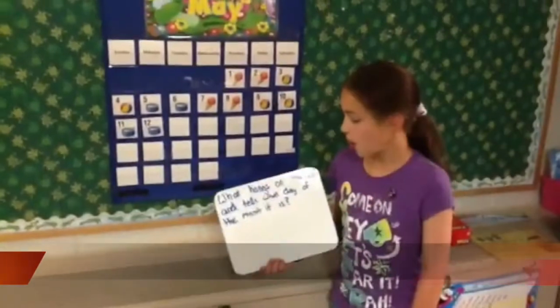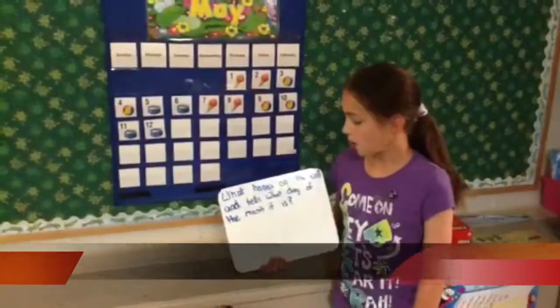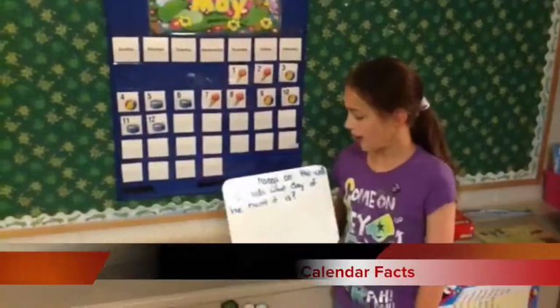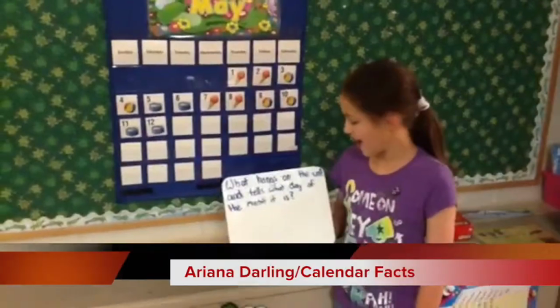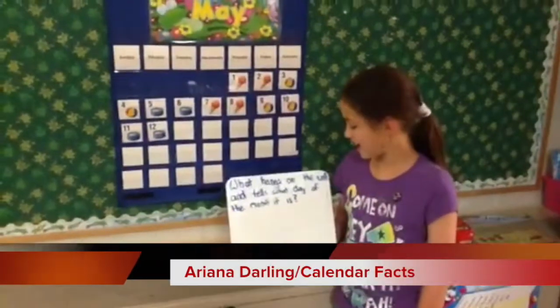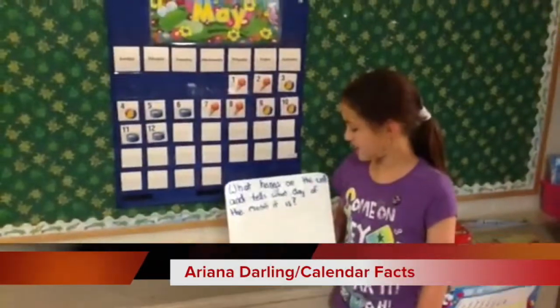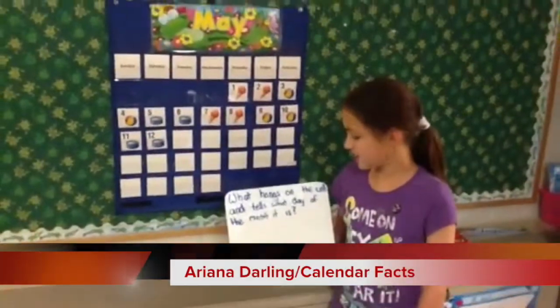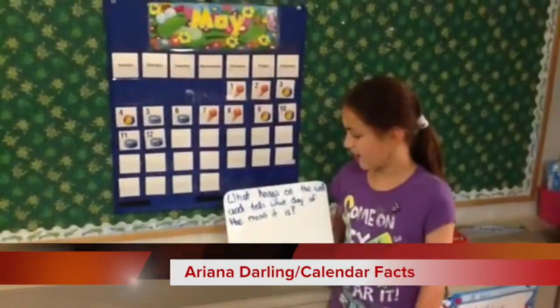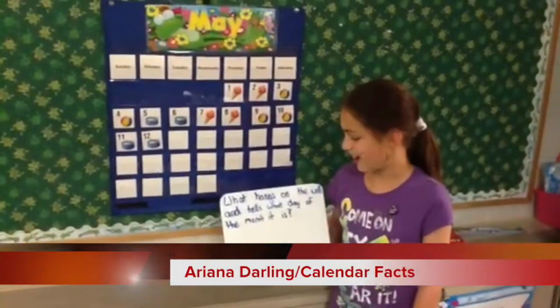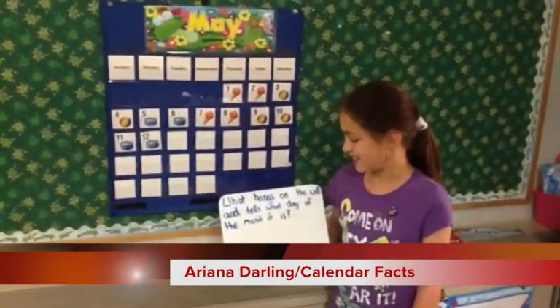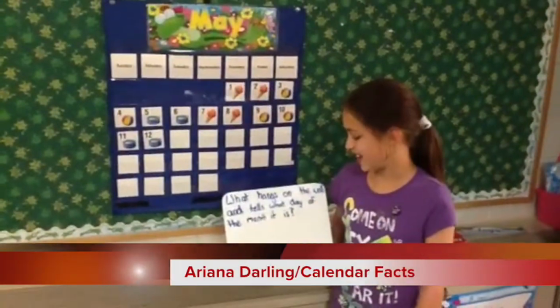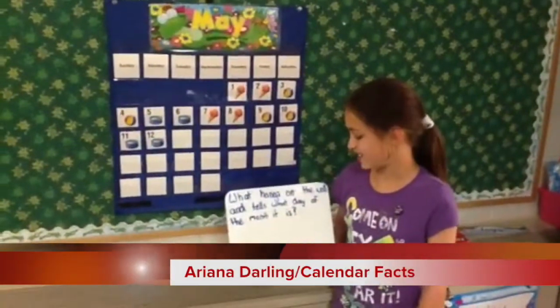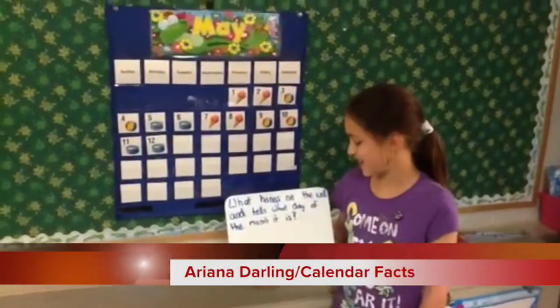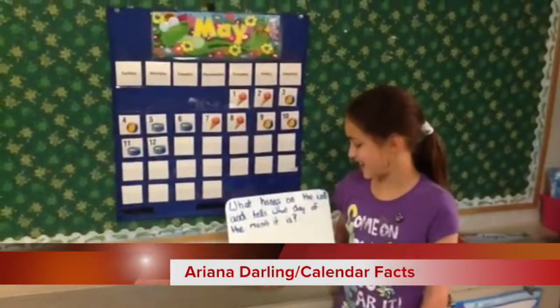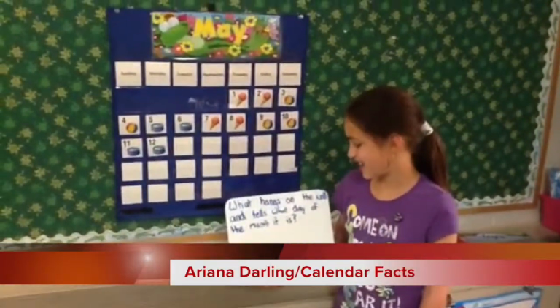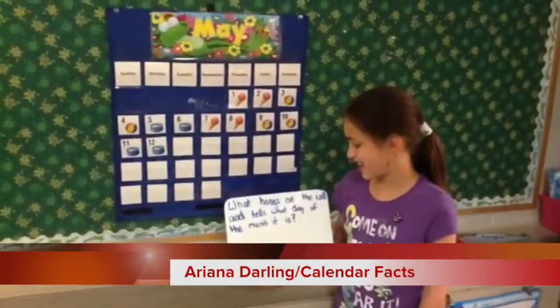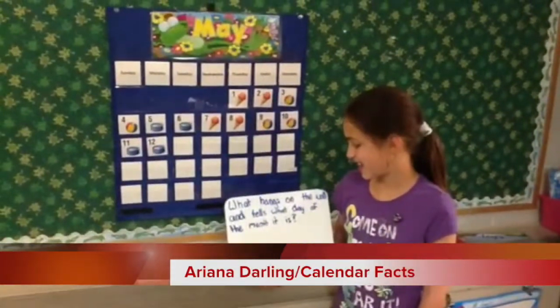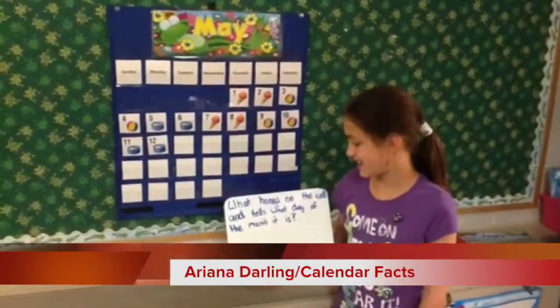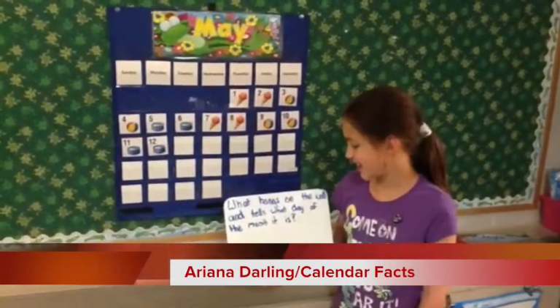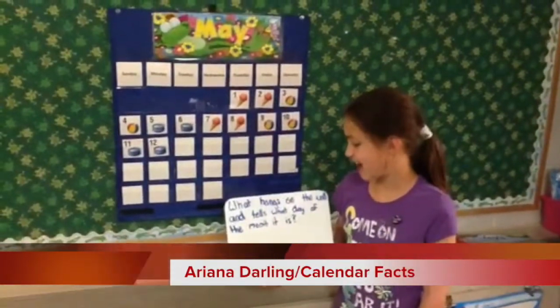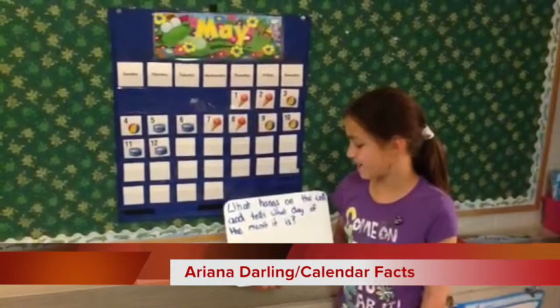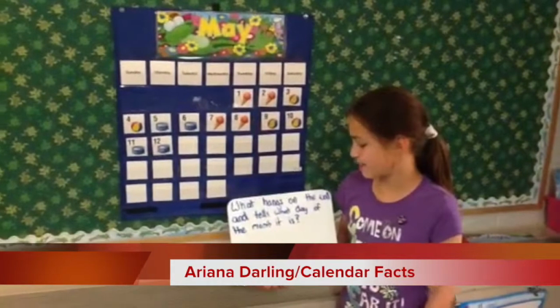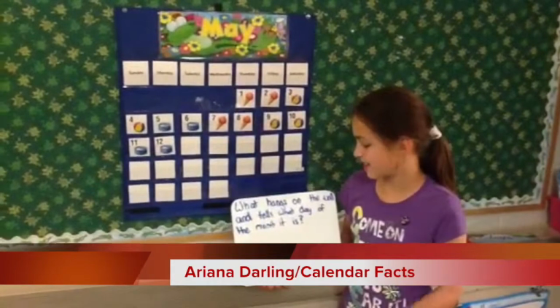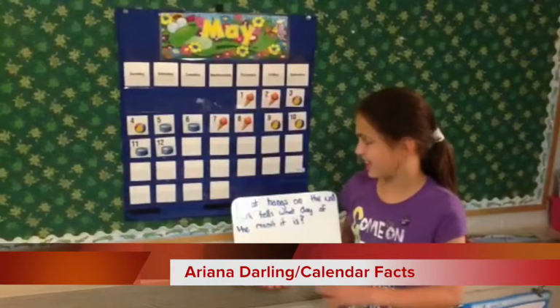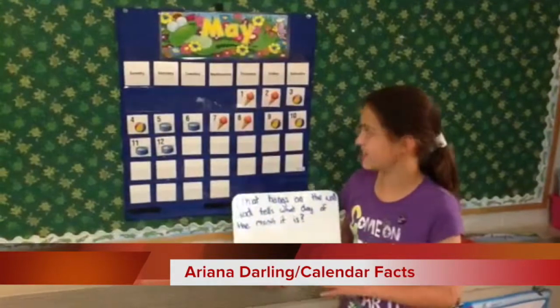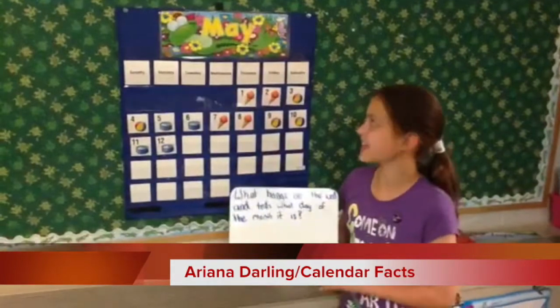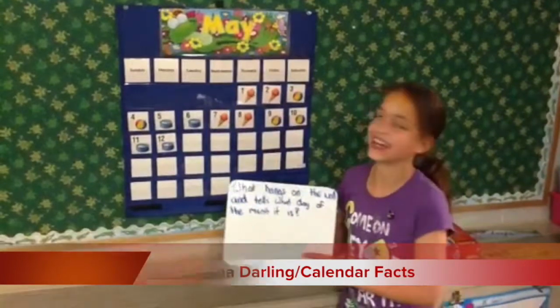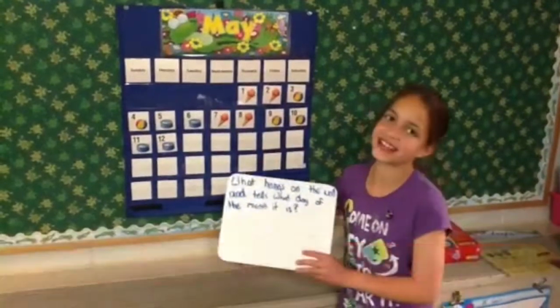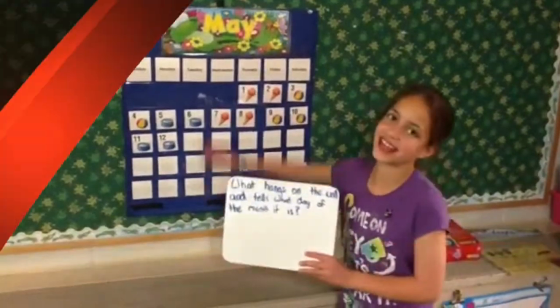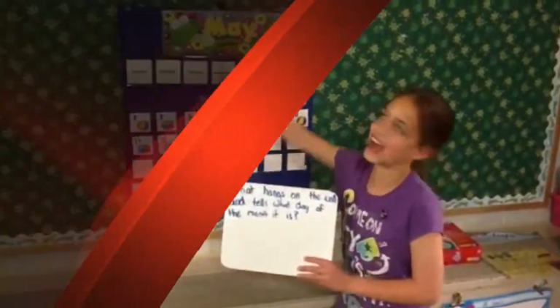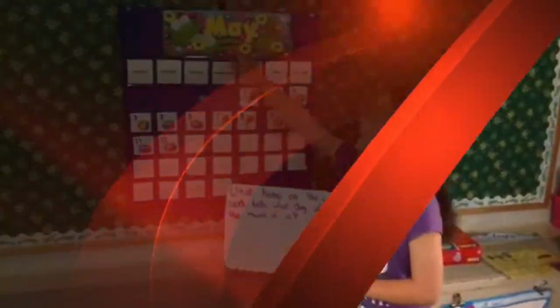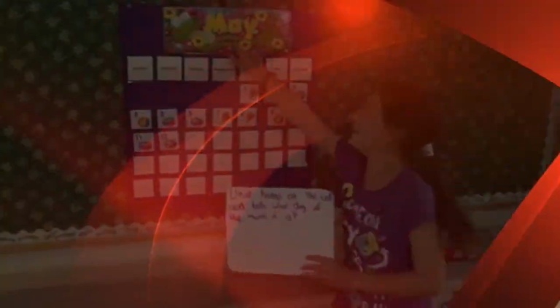What hangs on the wall and tells what day of the month it is? It is a calendar.